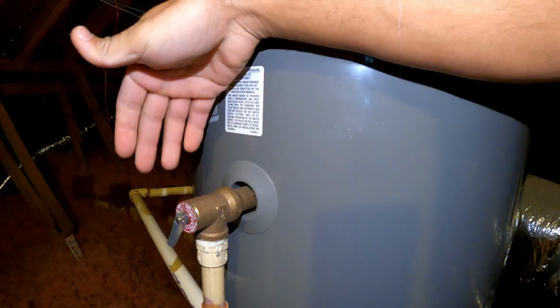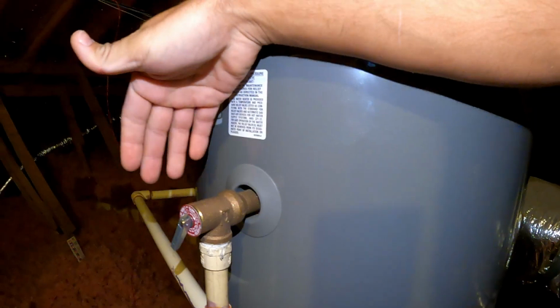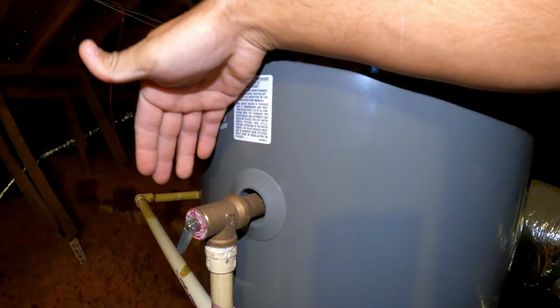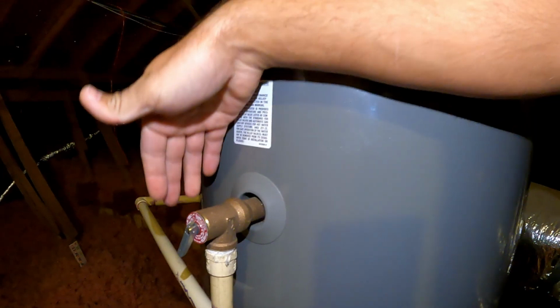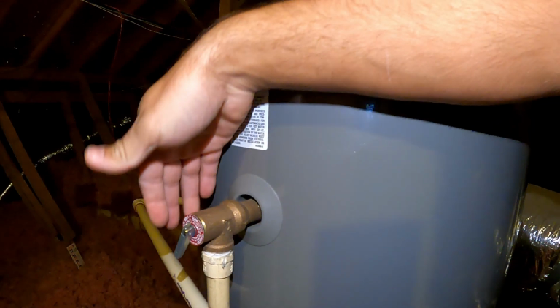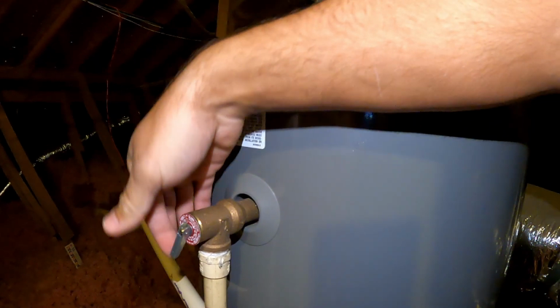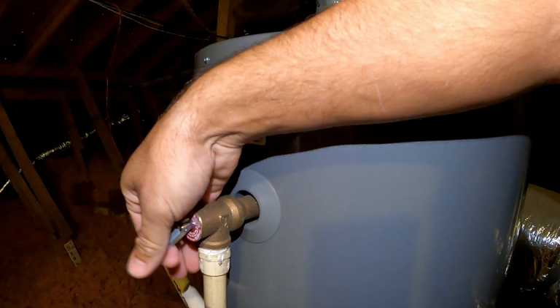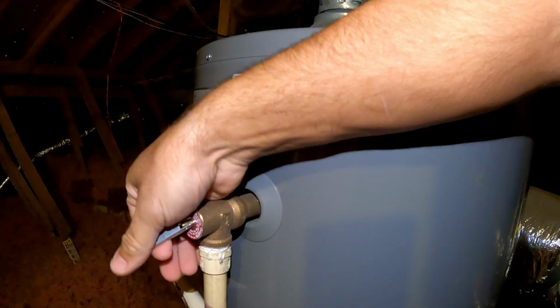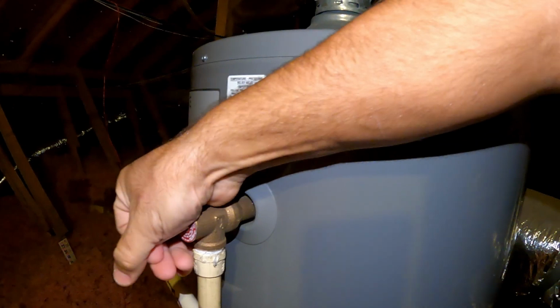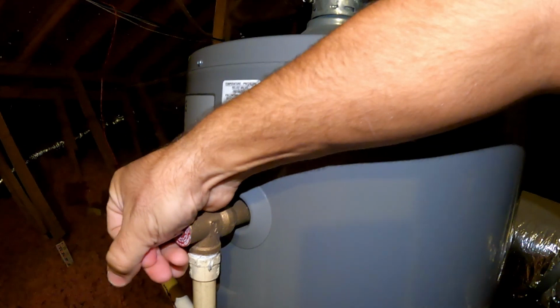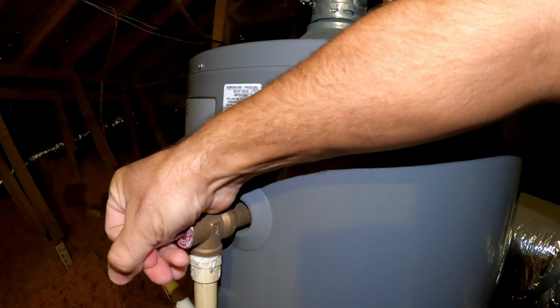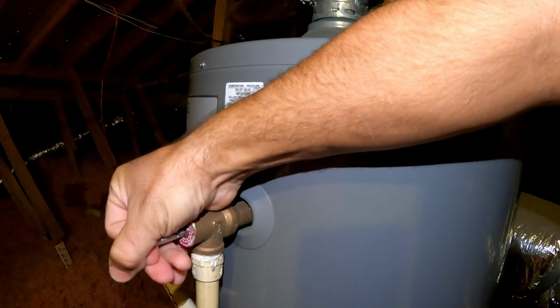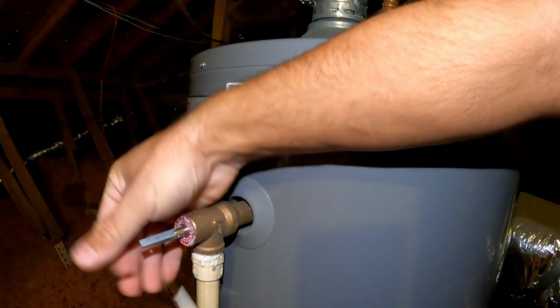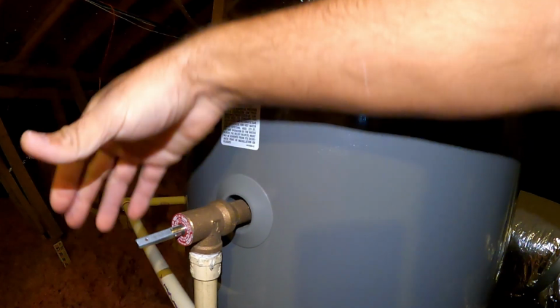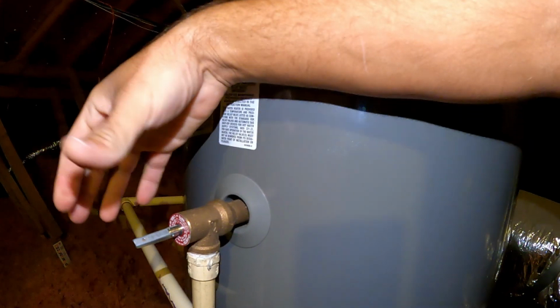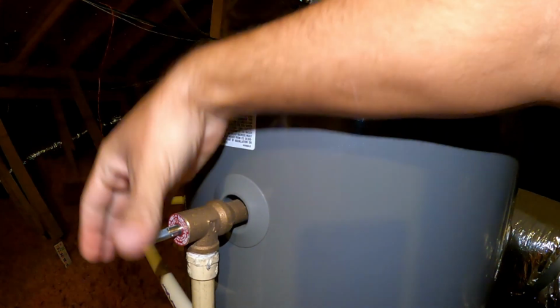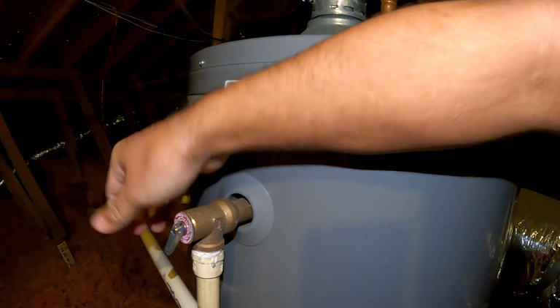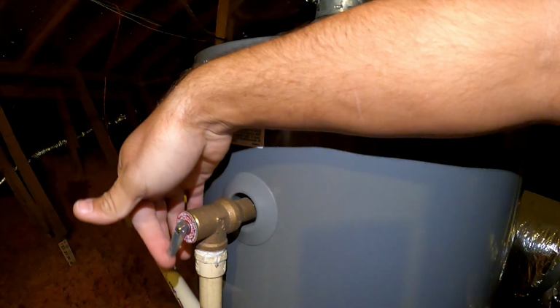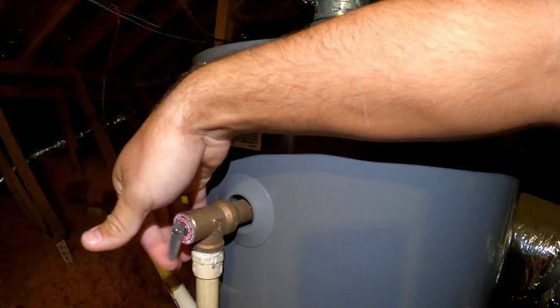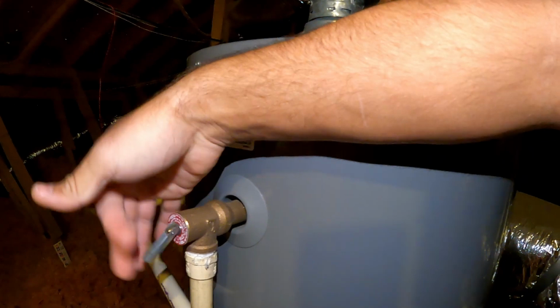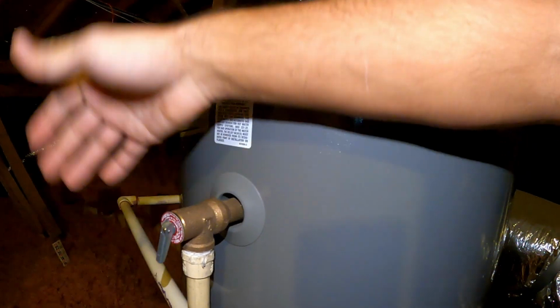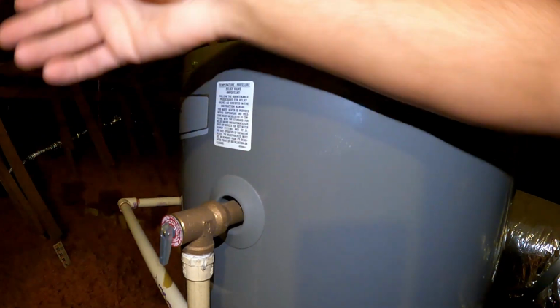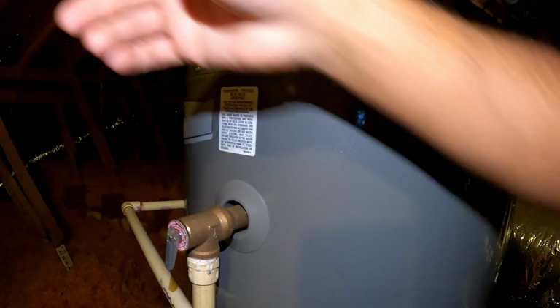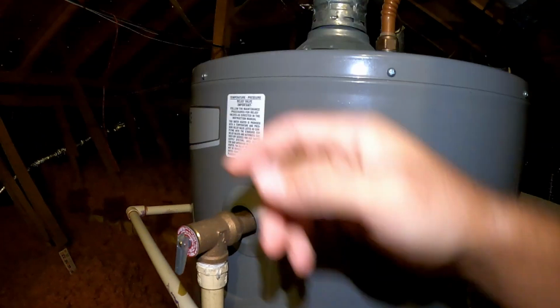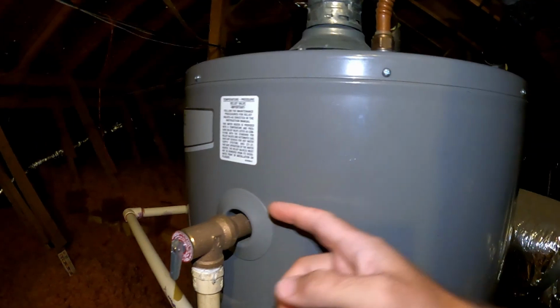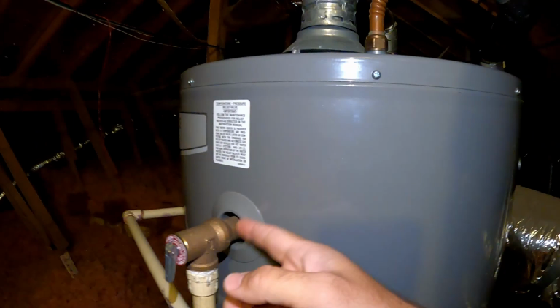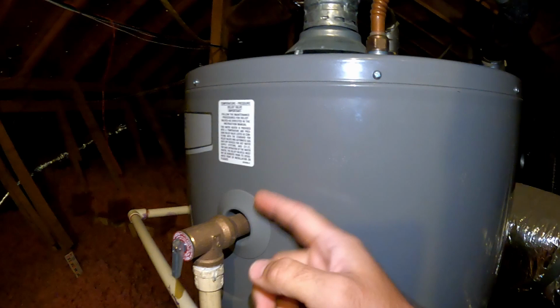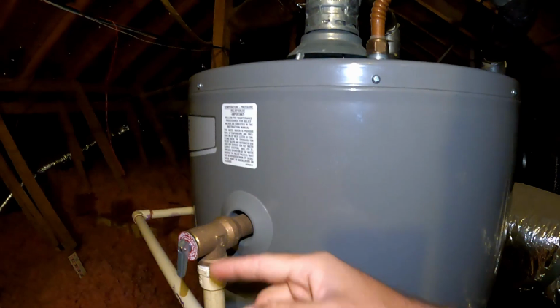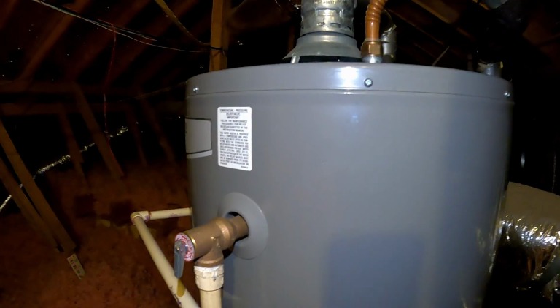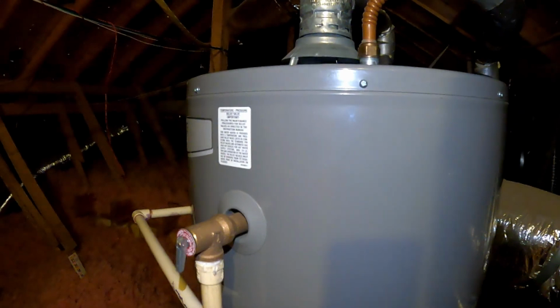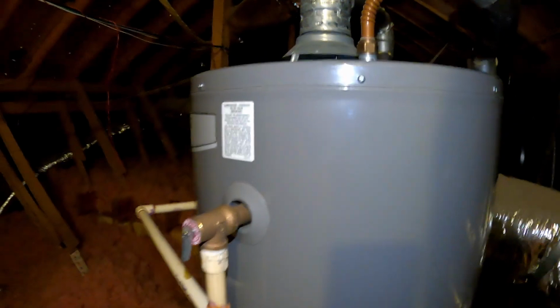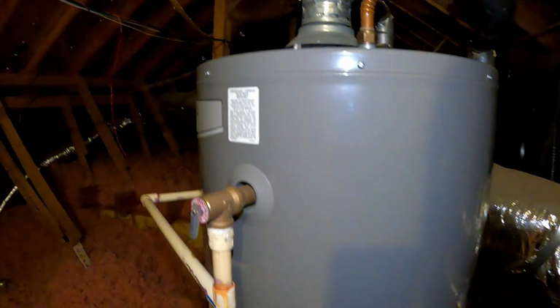You can see our TPR valve isn't working. It doesn't make any noise and it's not draining the water.